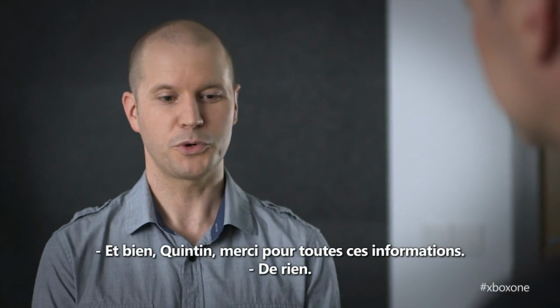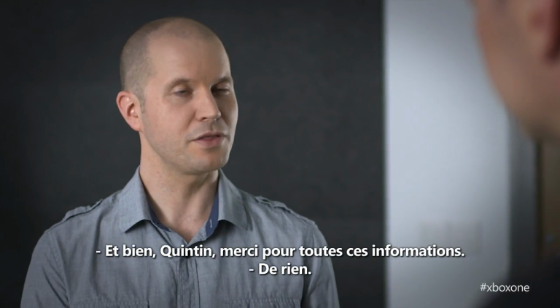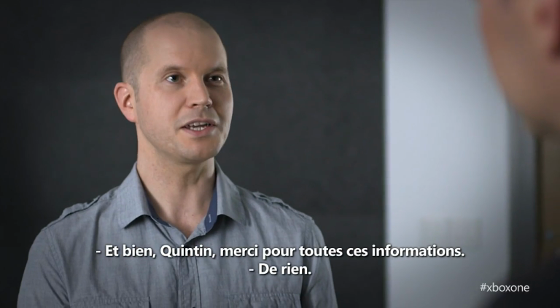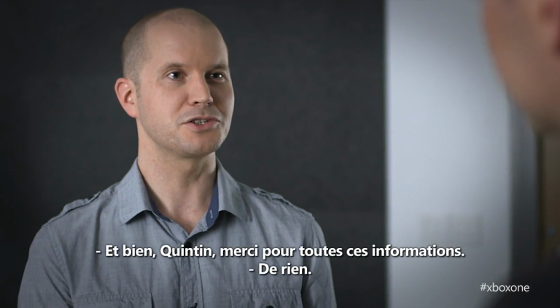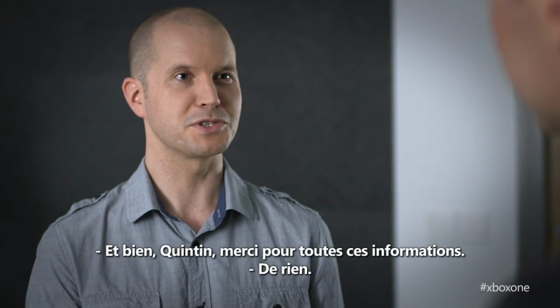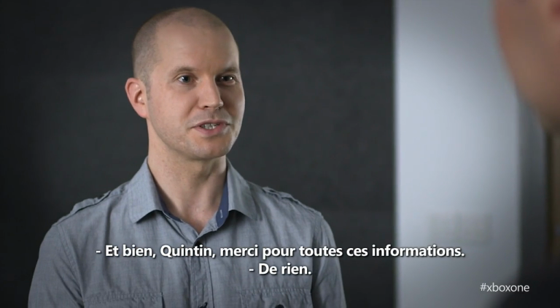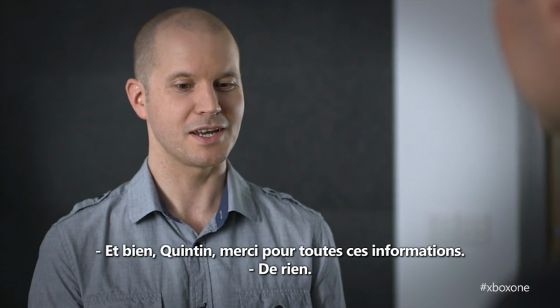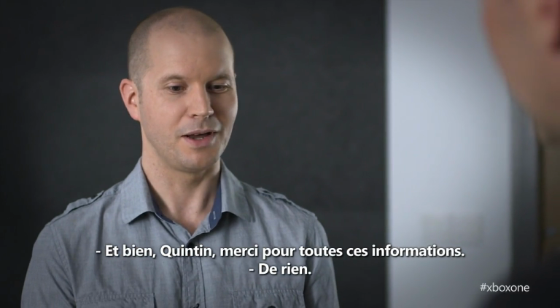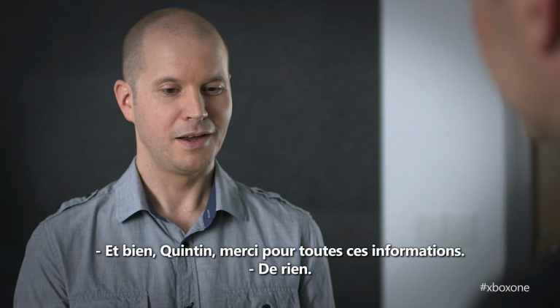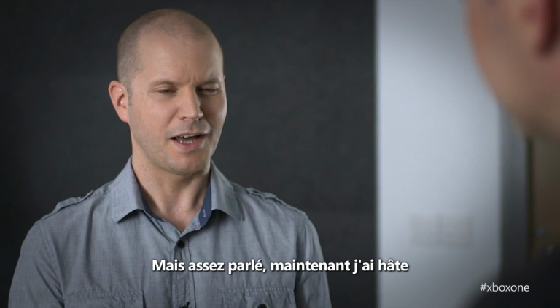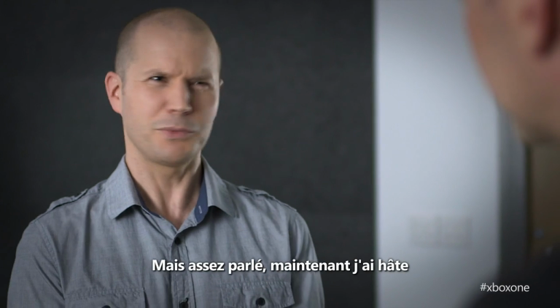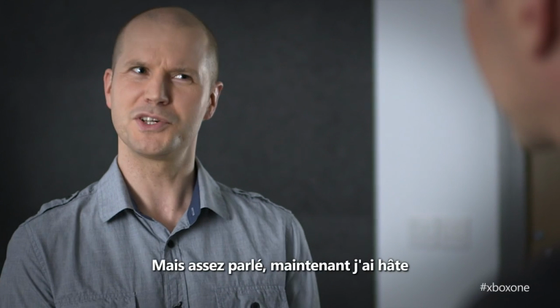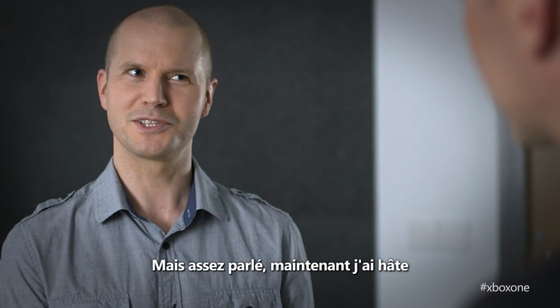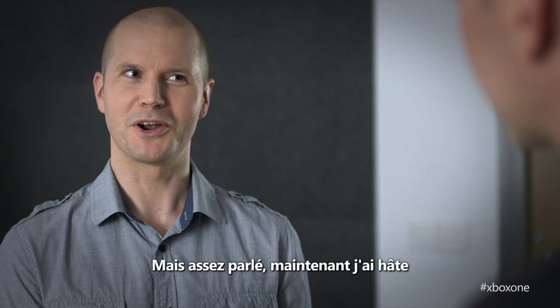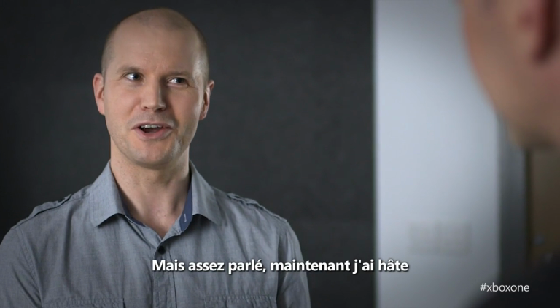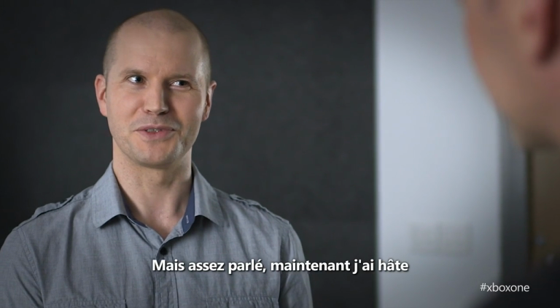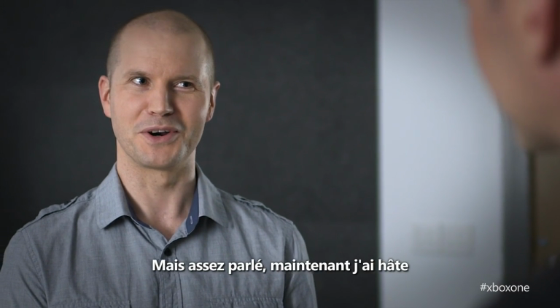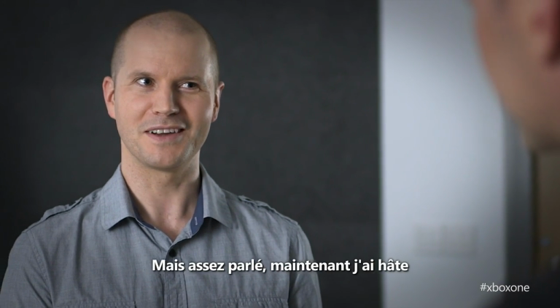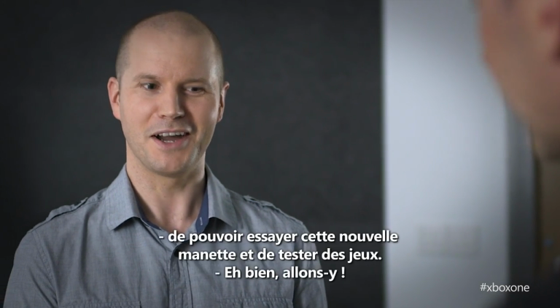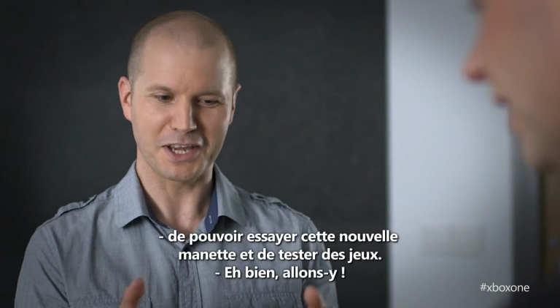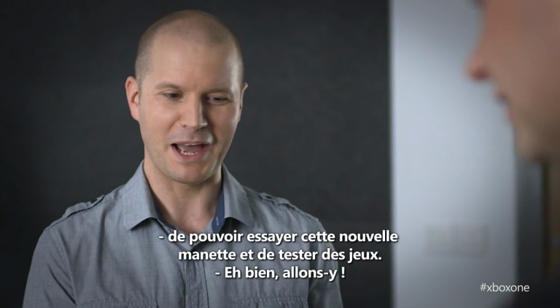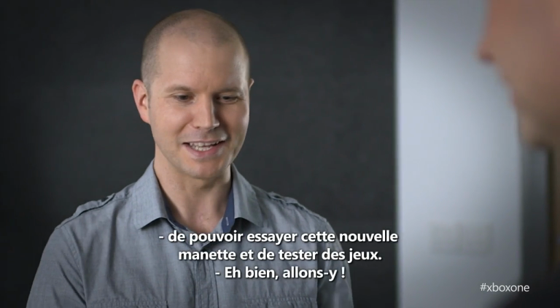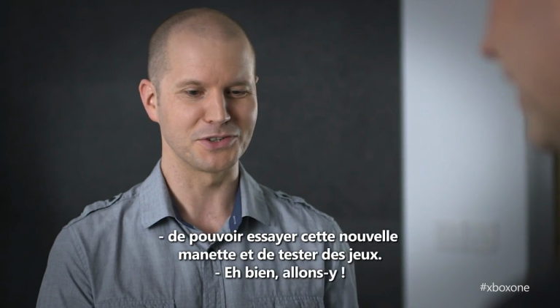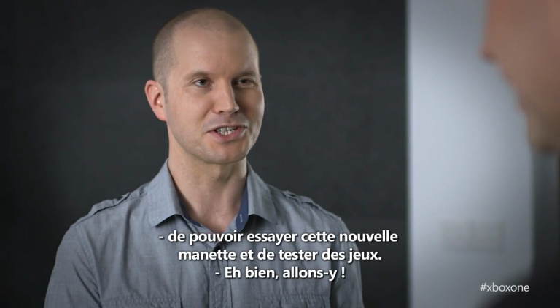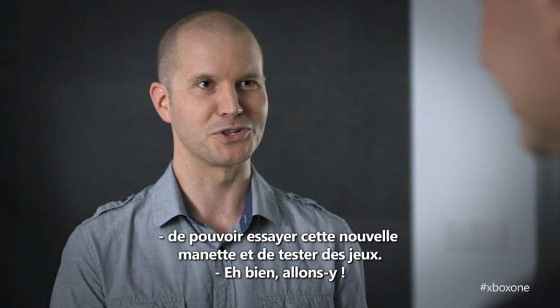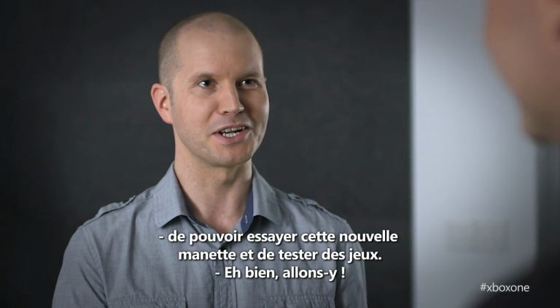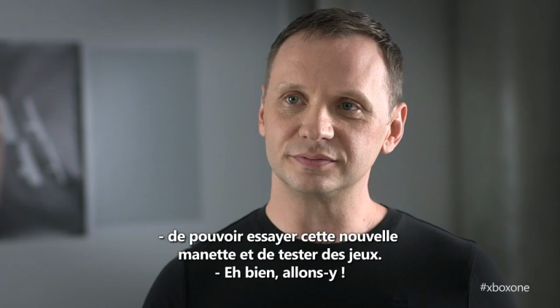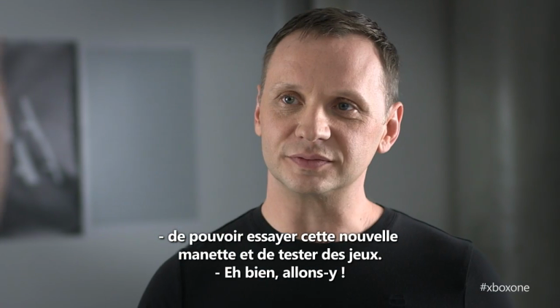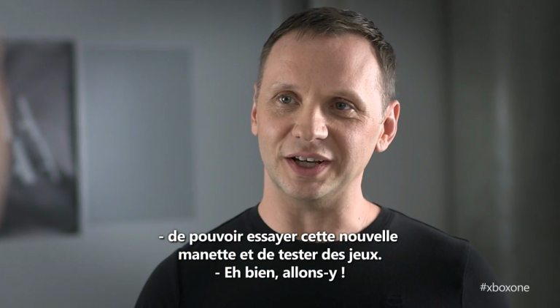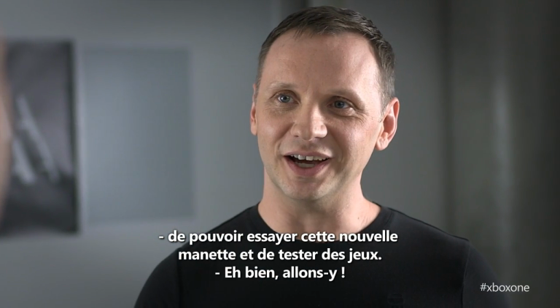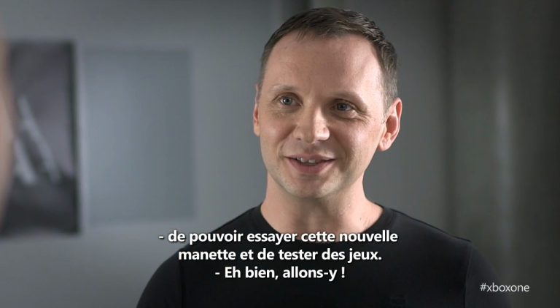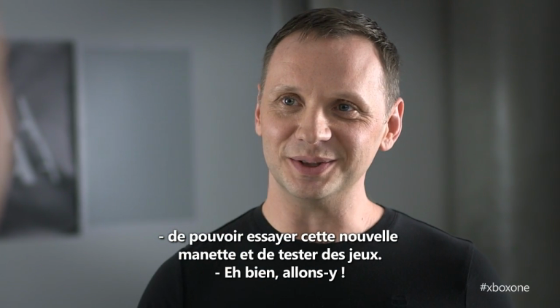Well, Quinton, thank you so much for your time. I think we've talked about it enough — I want to get my hands on this controller and actually play some games. Yeah, let's do it.